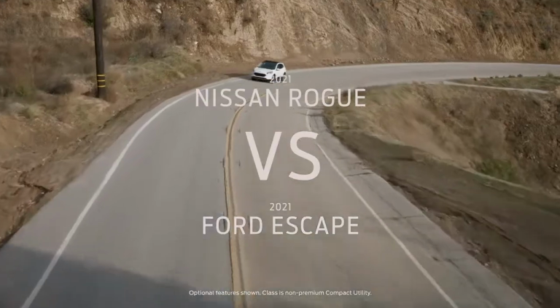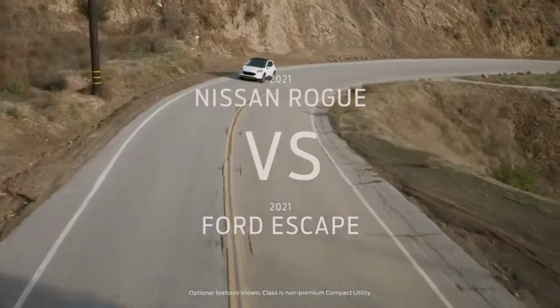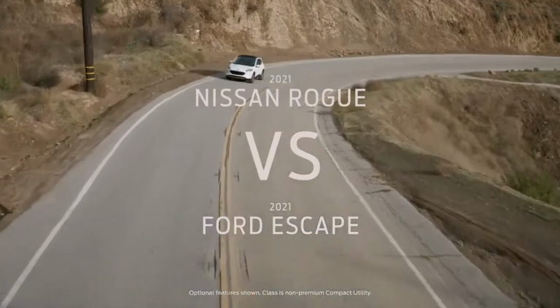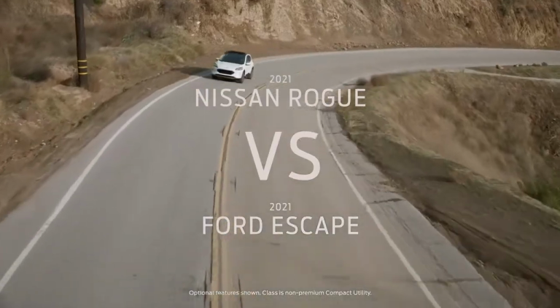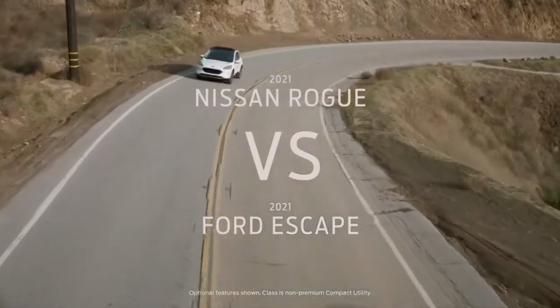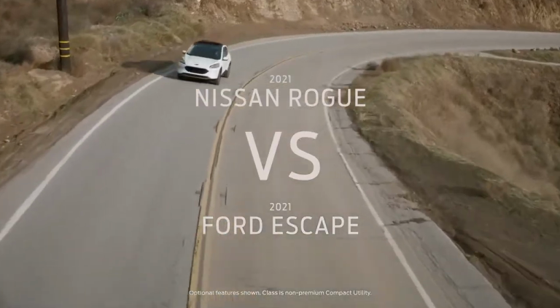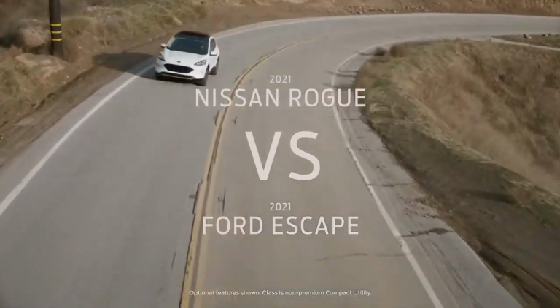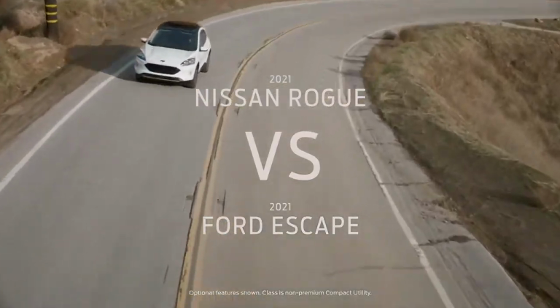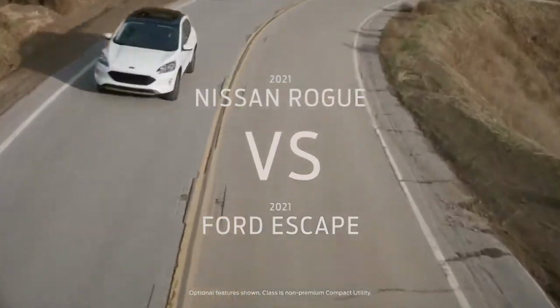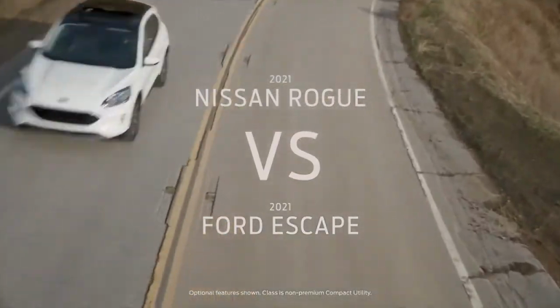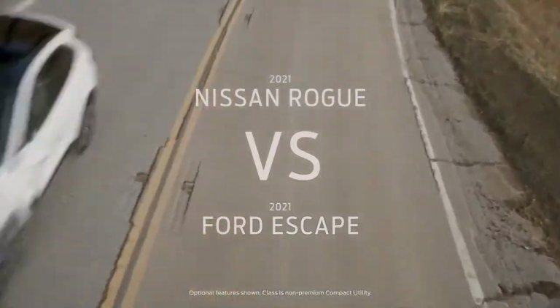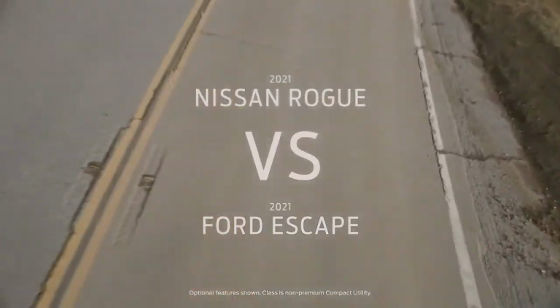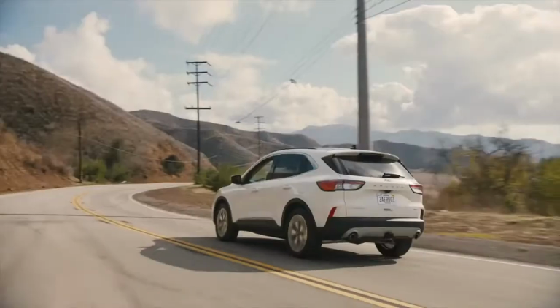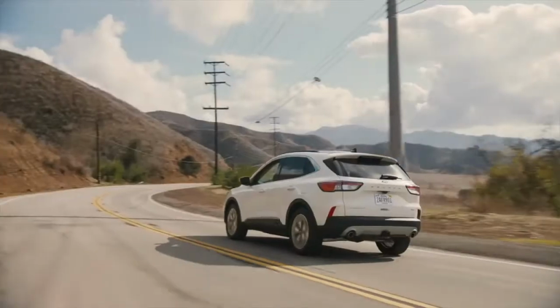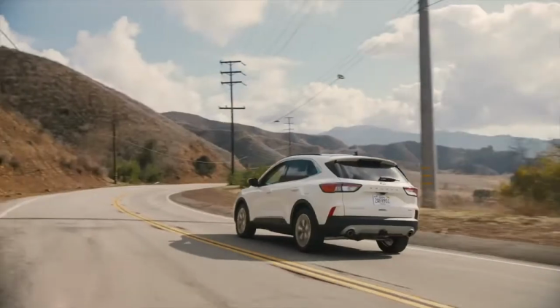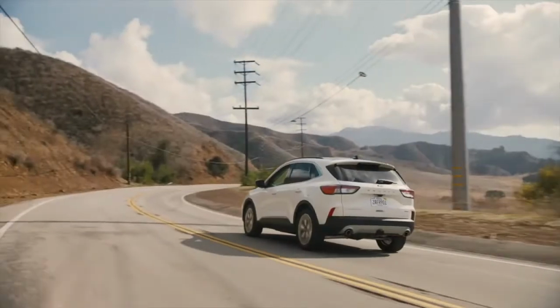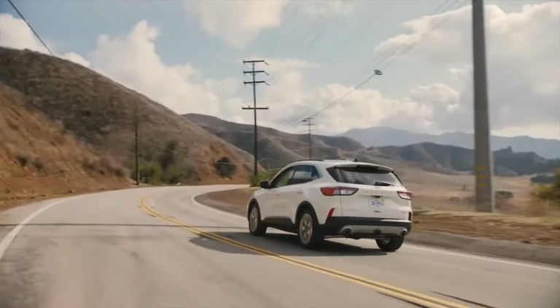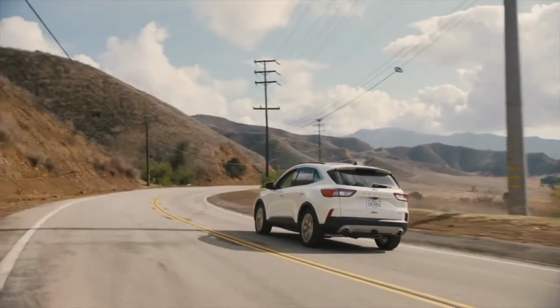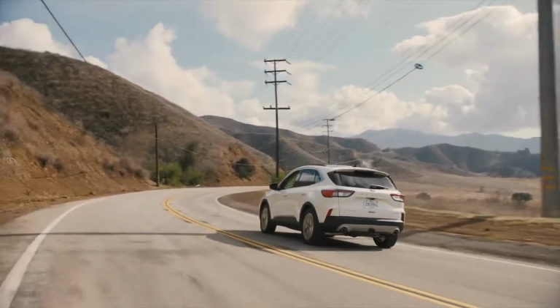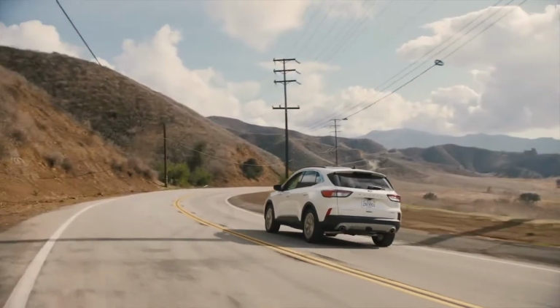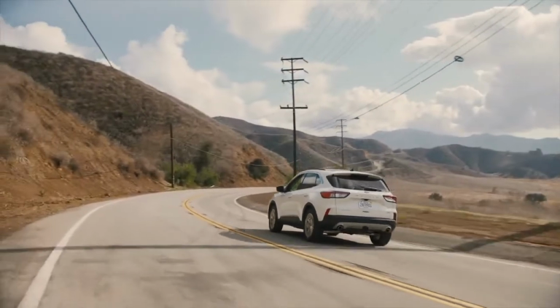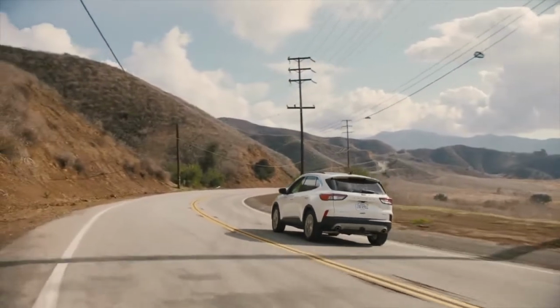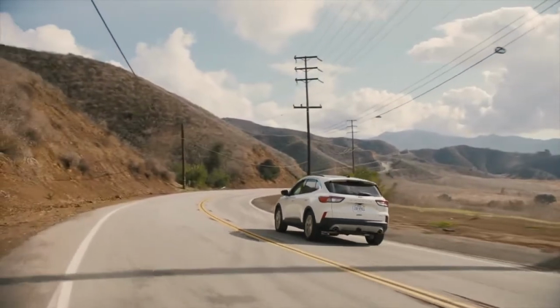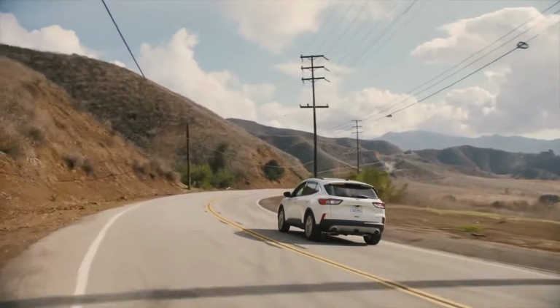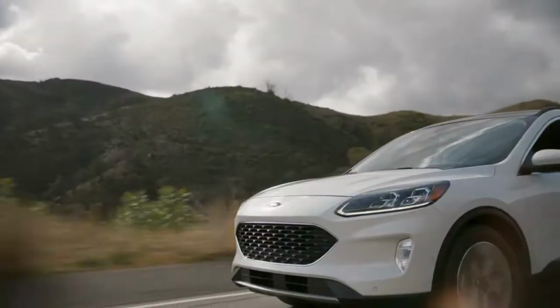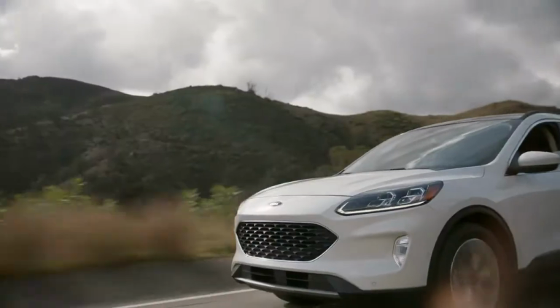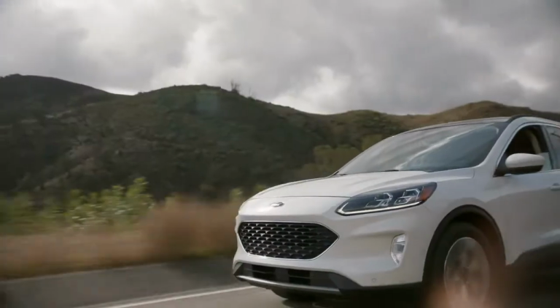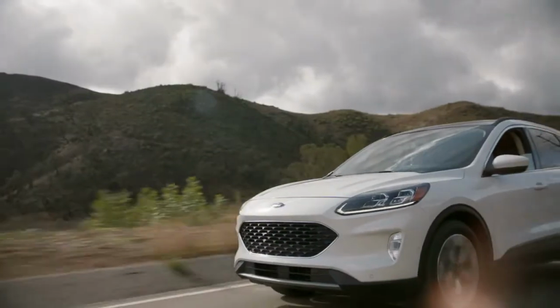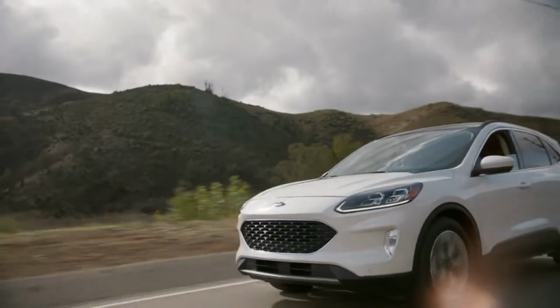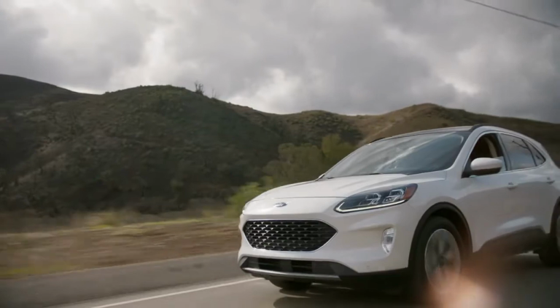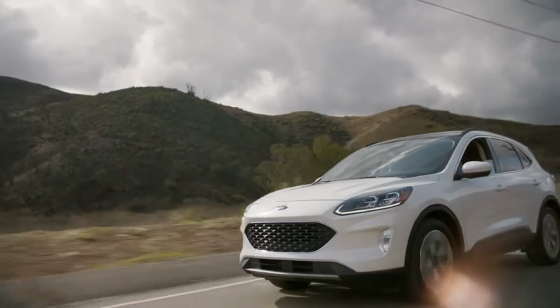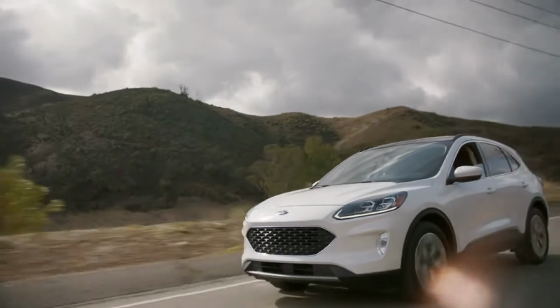Shopping the Nissan Rogue? Before you look any further, check out the Ford Escape.